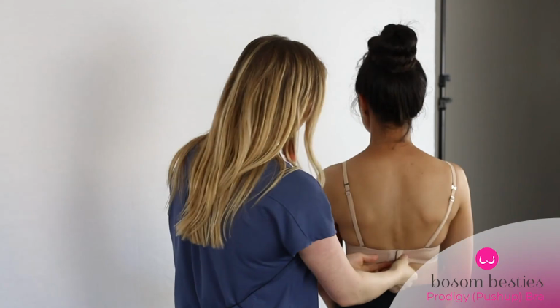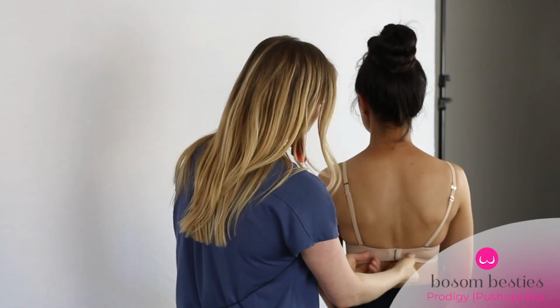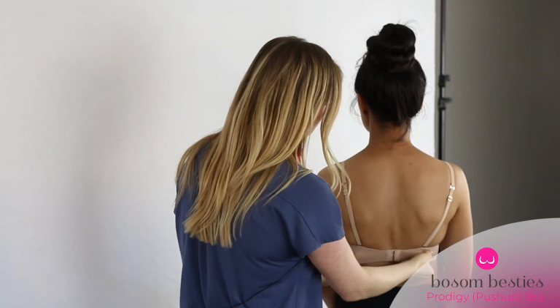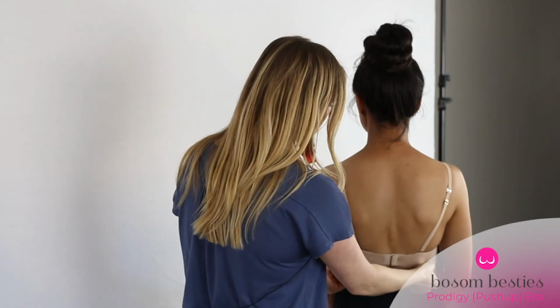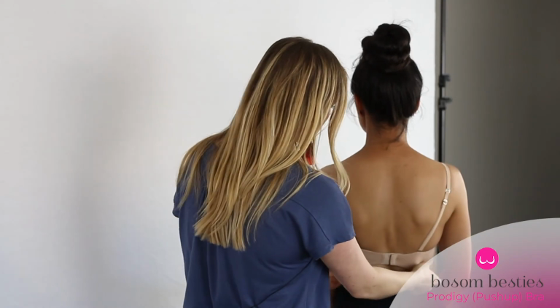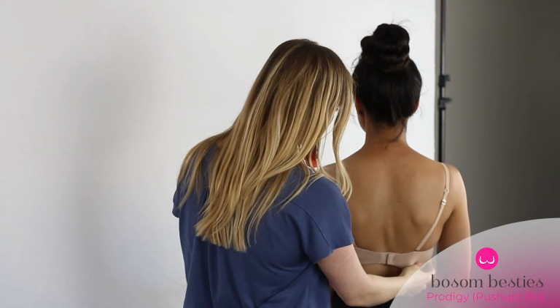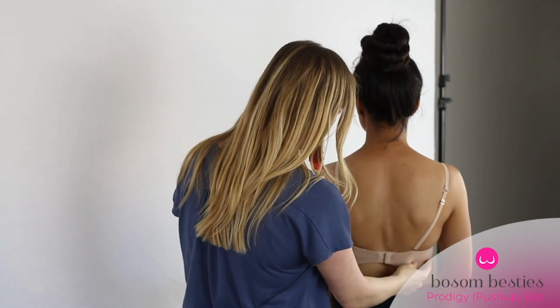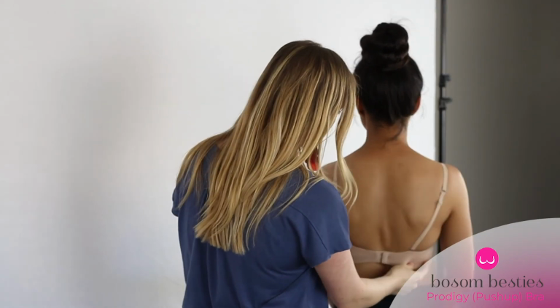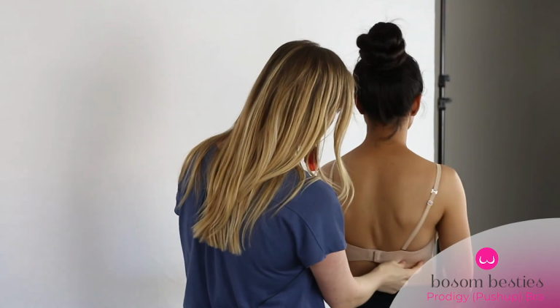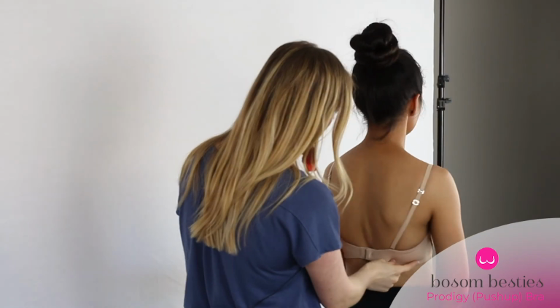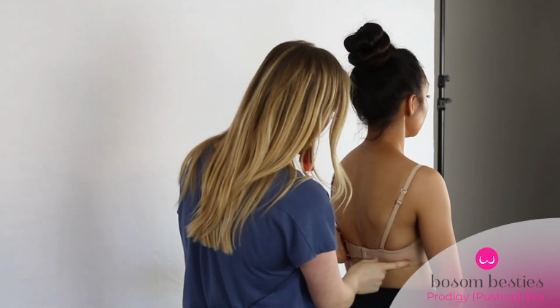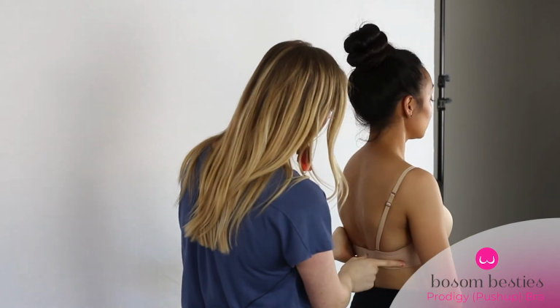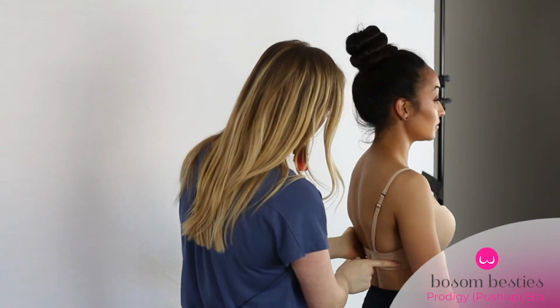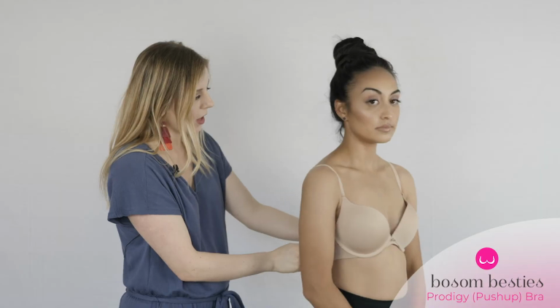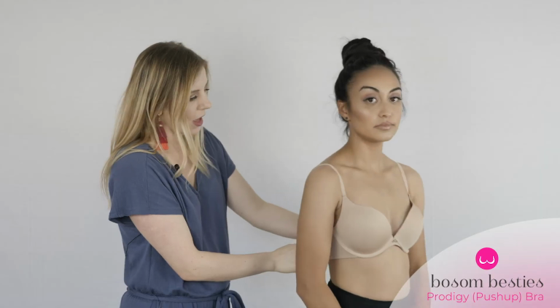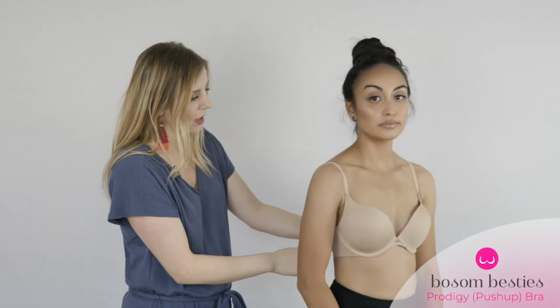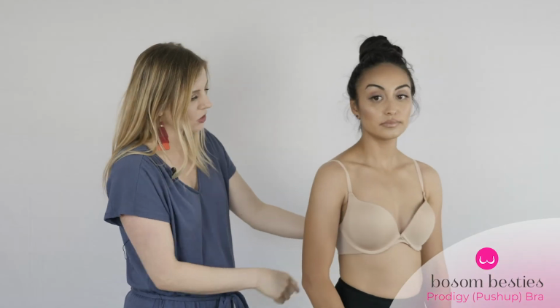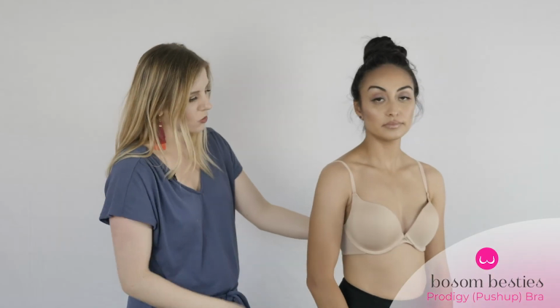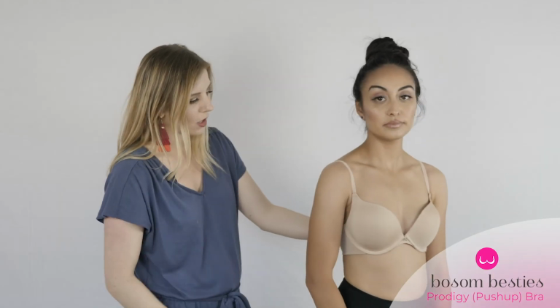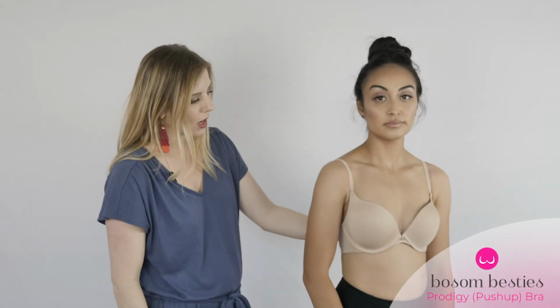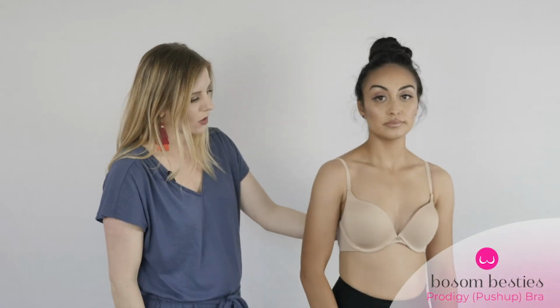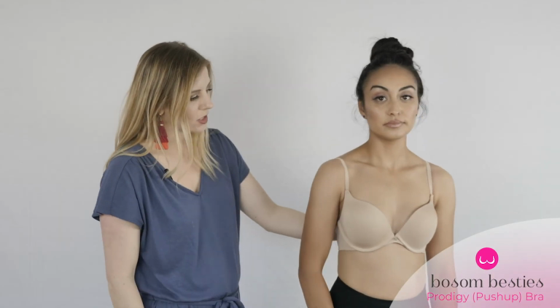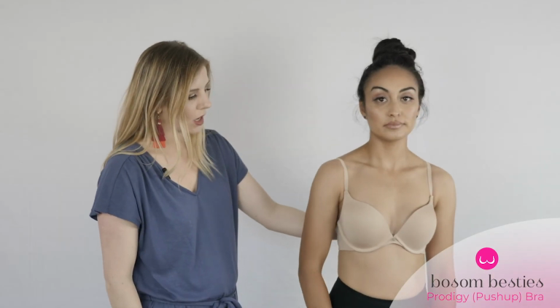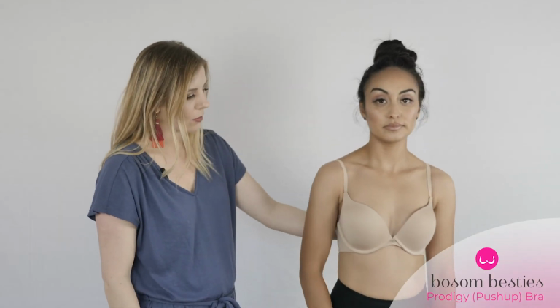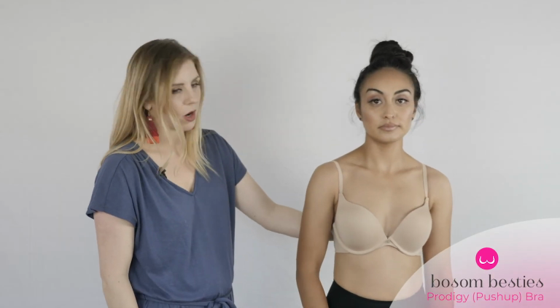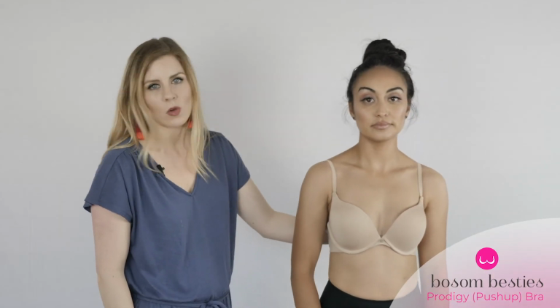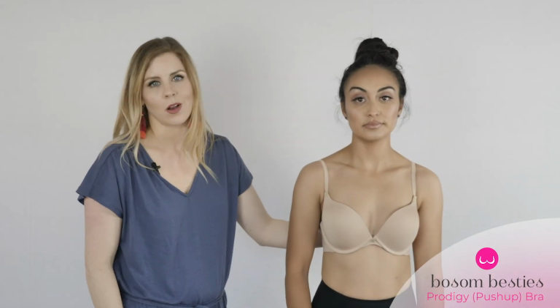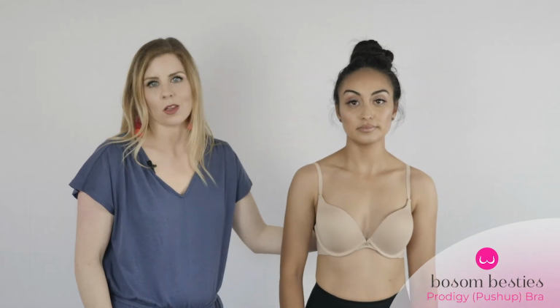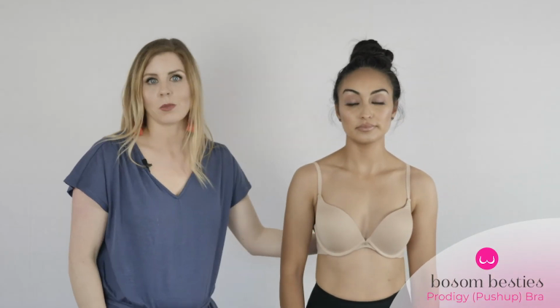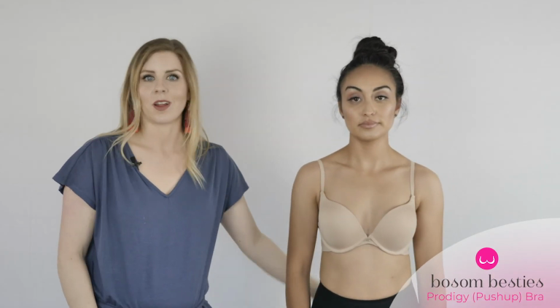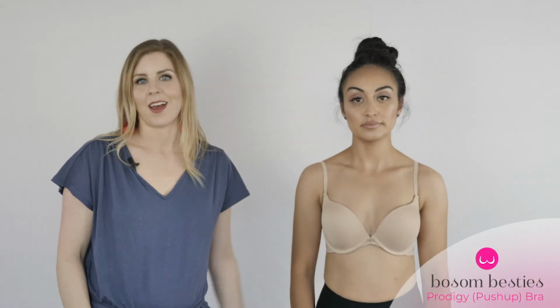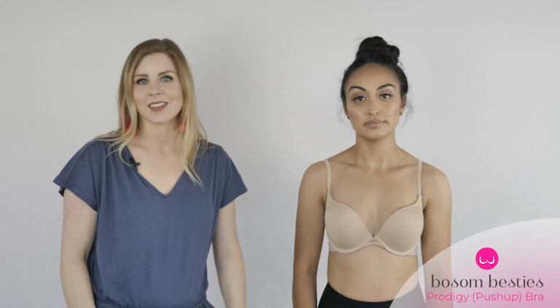I like this bra because it's really soft, it's really comfortable, and it's a great everyday bra if you want to look a little more enhanced.